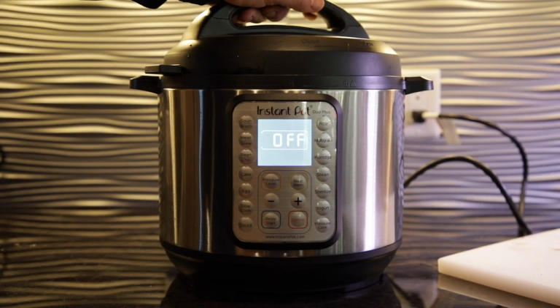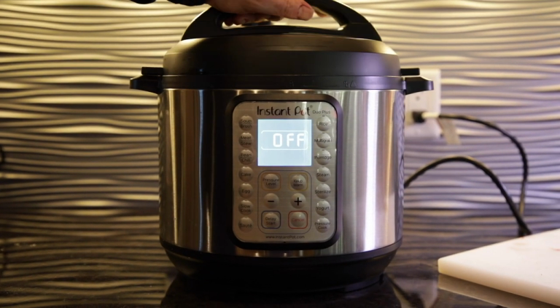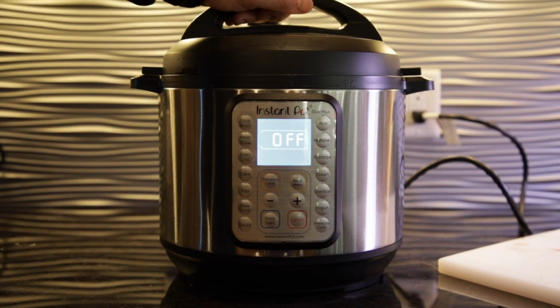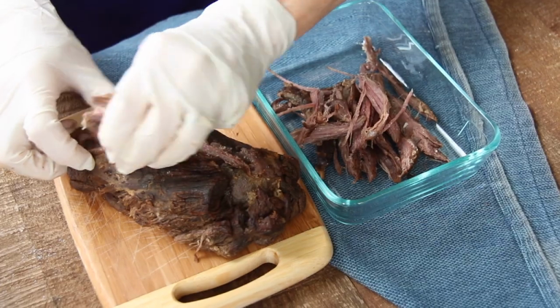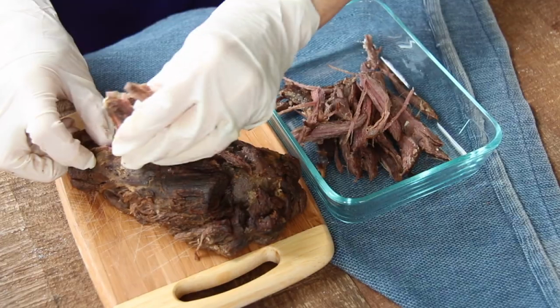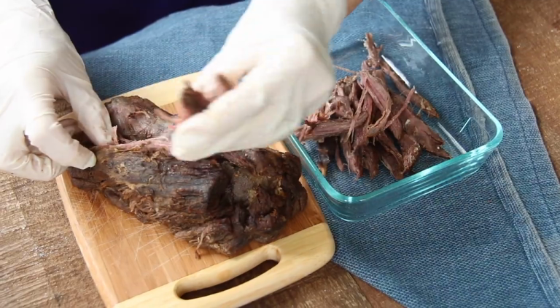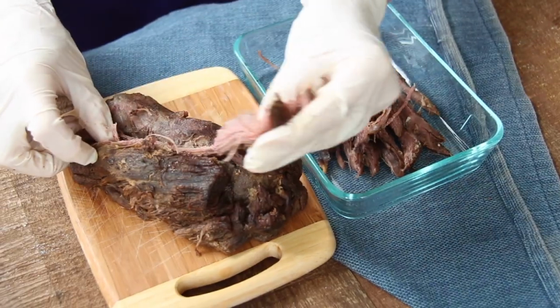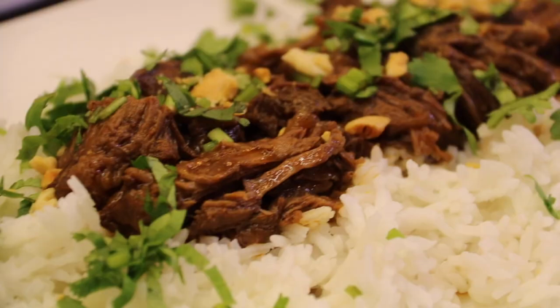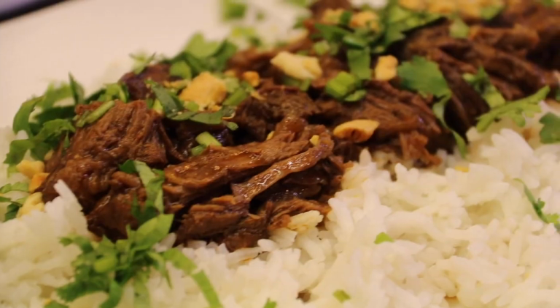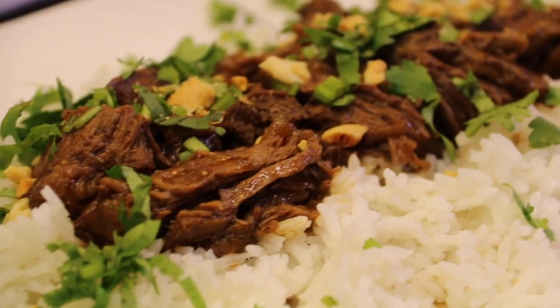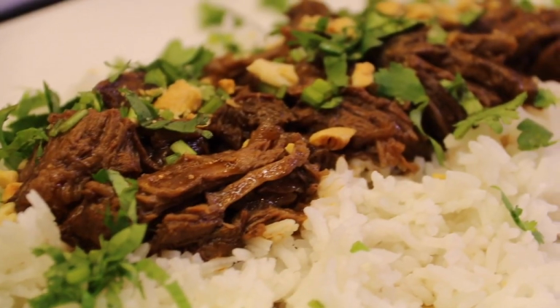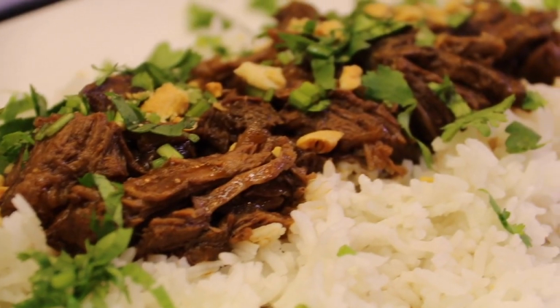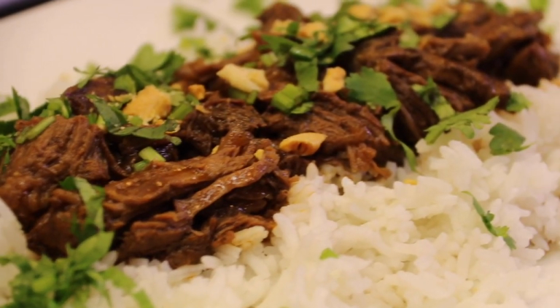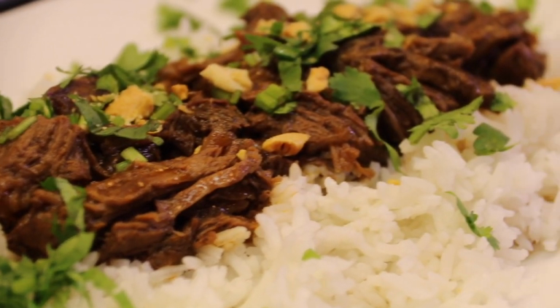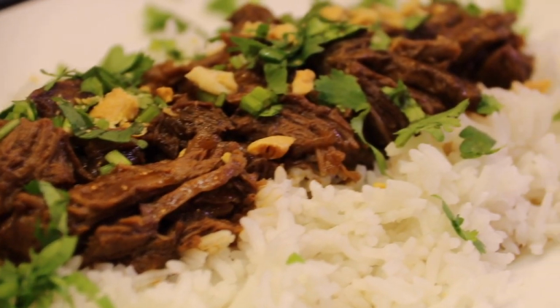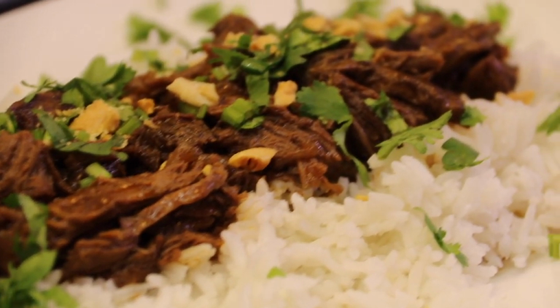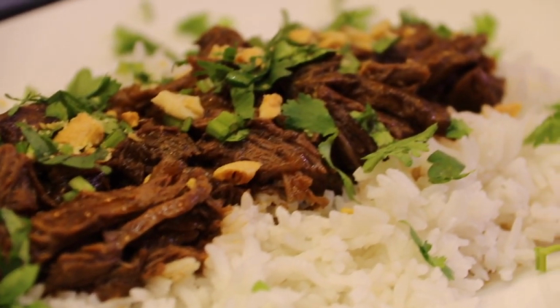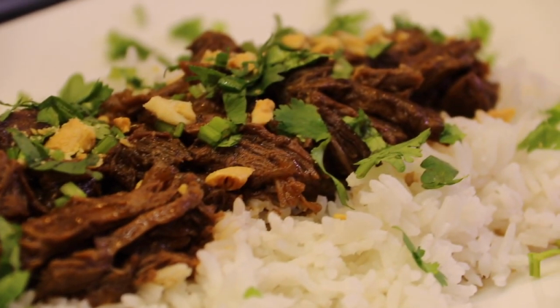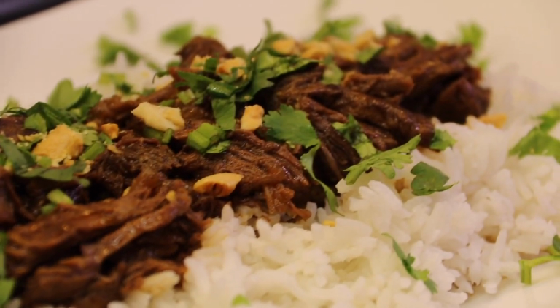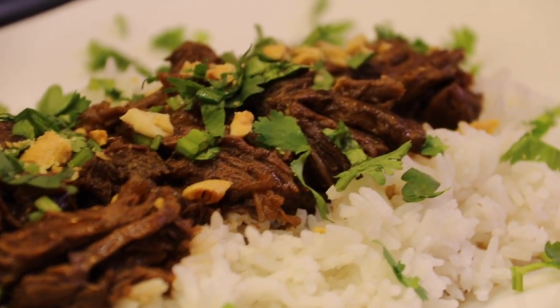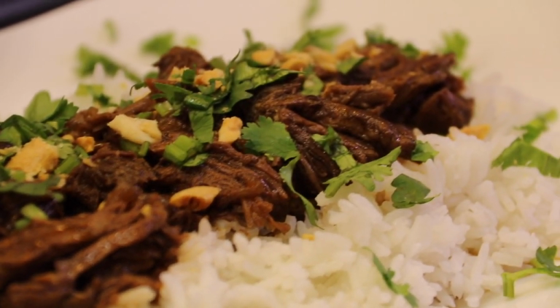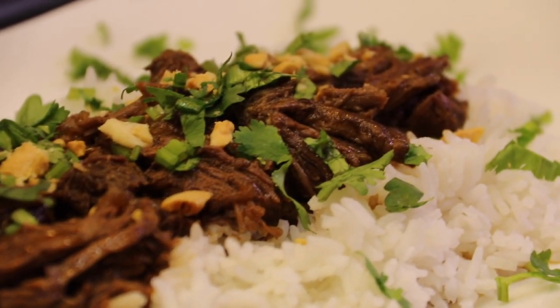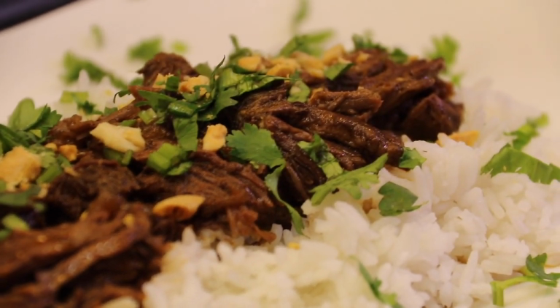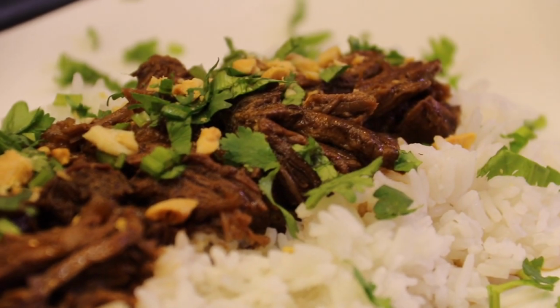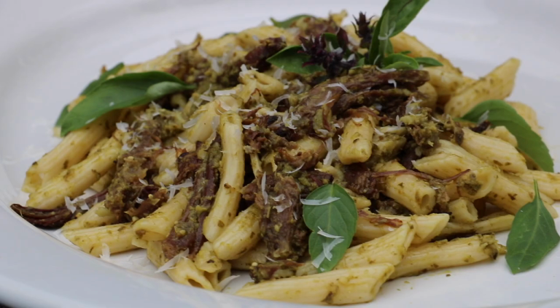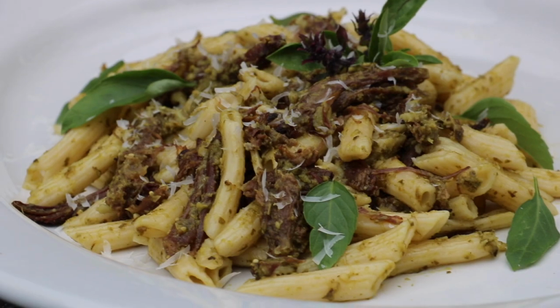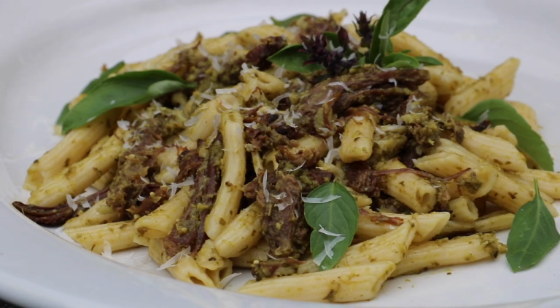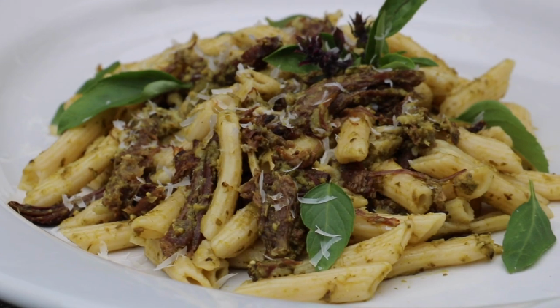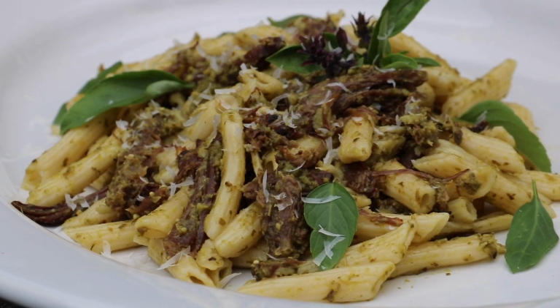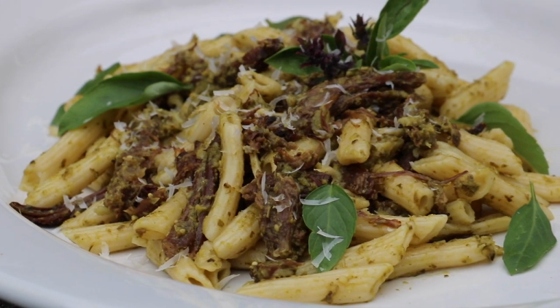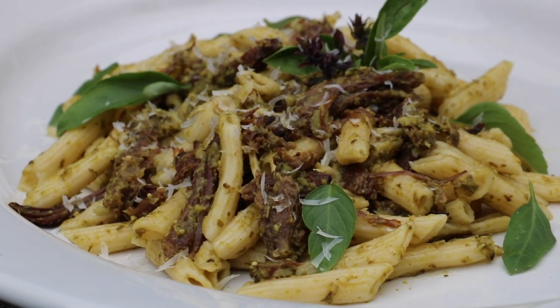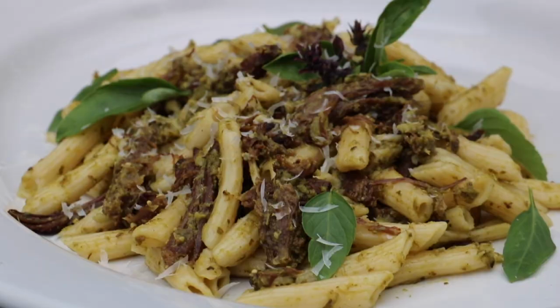When done, eat as is, mix with rice, make sliders, fajitas, tacos, or anything else you feel like creating.